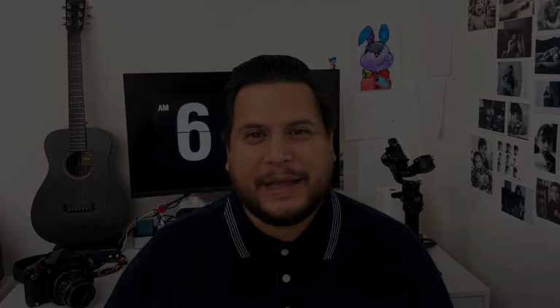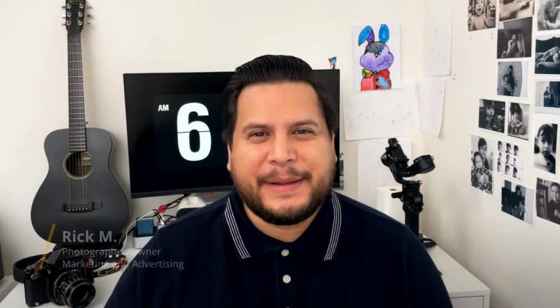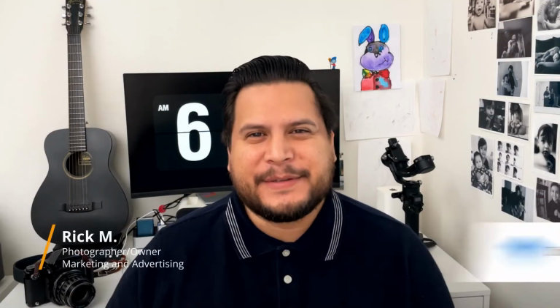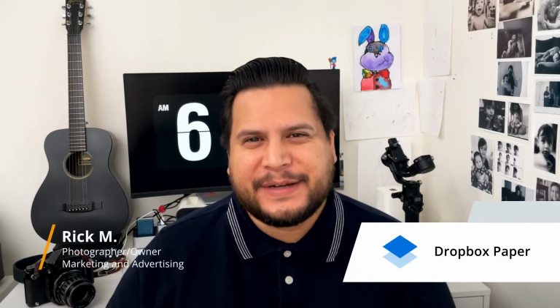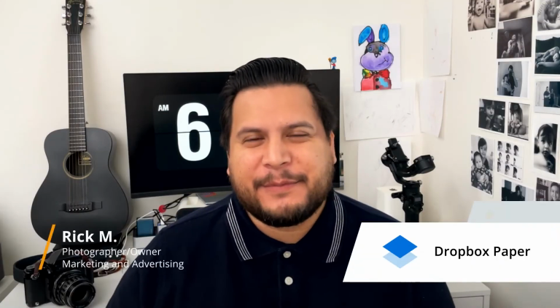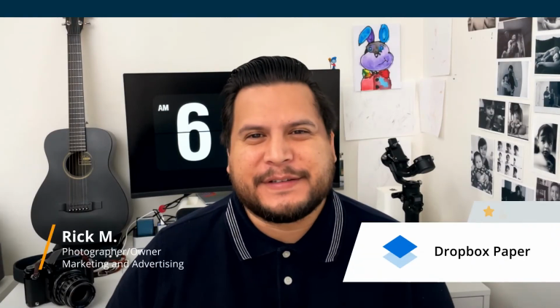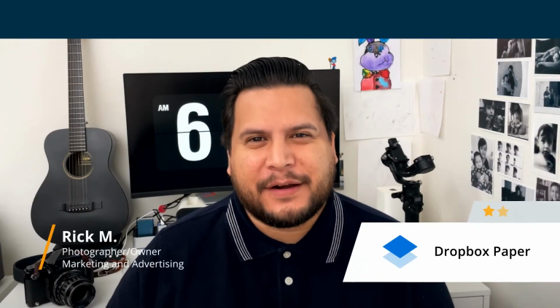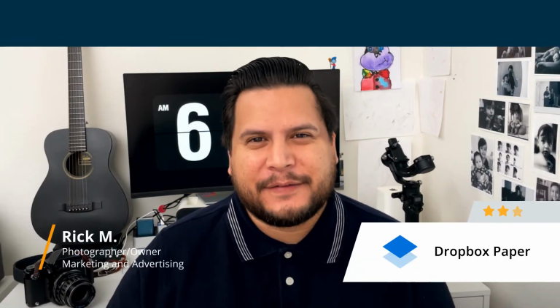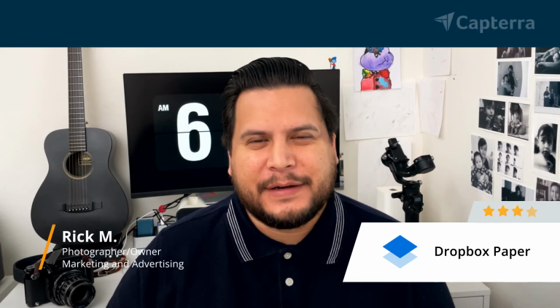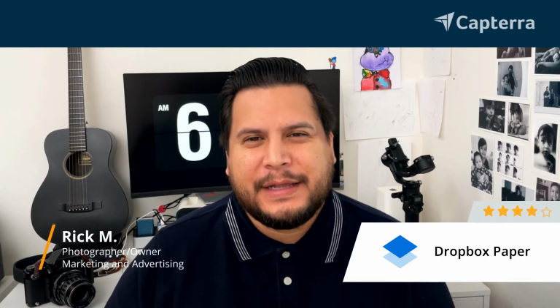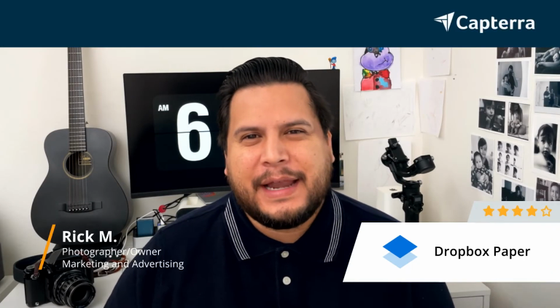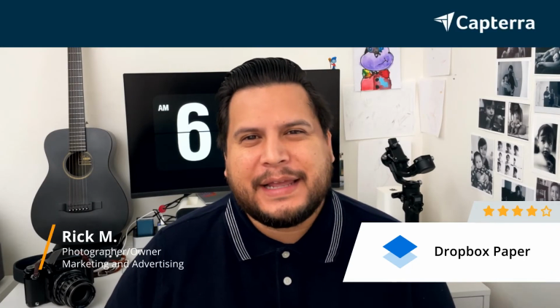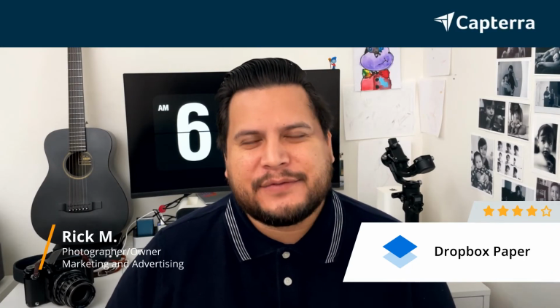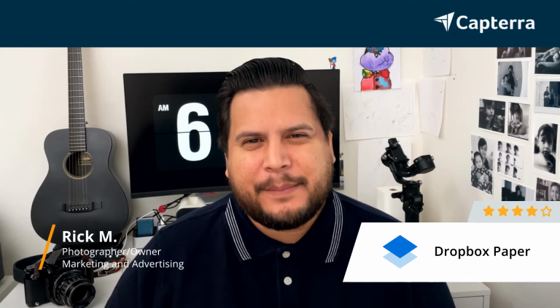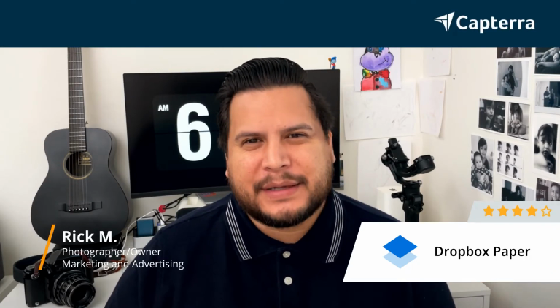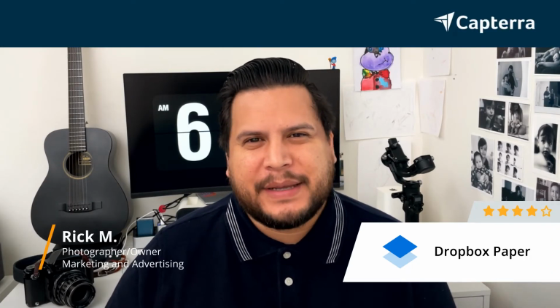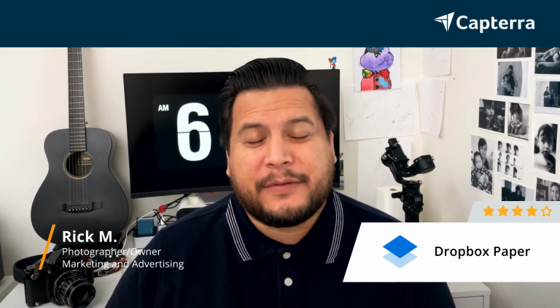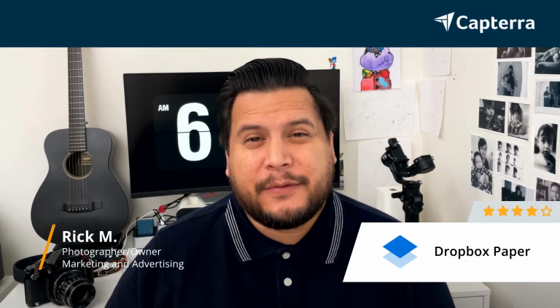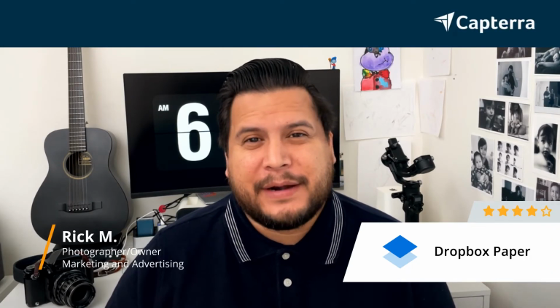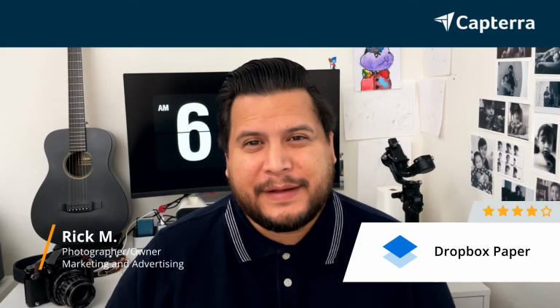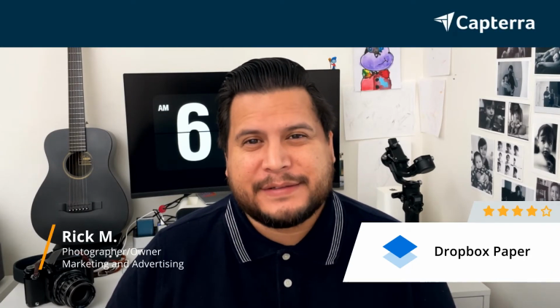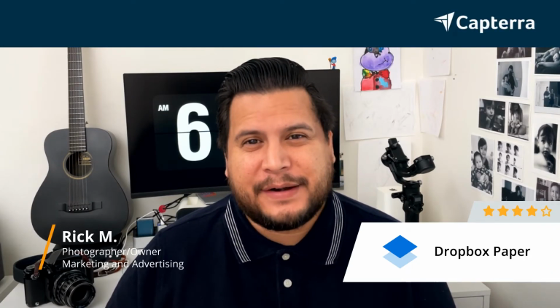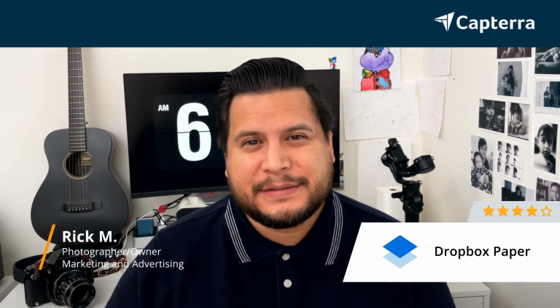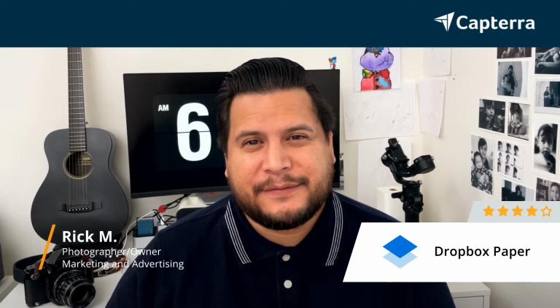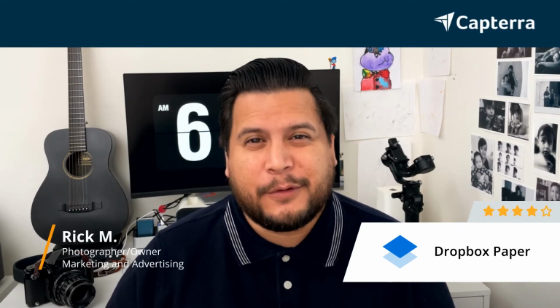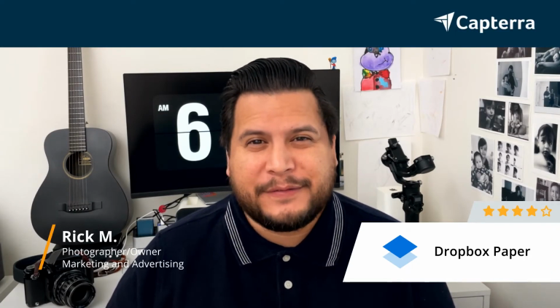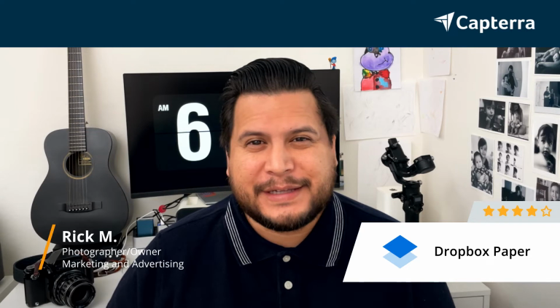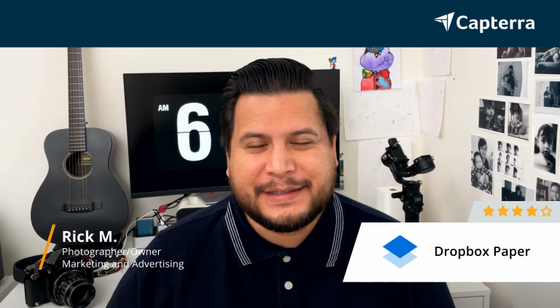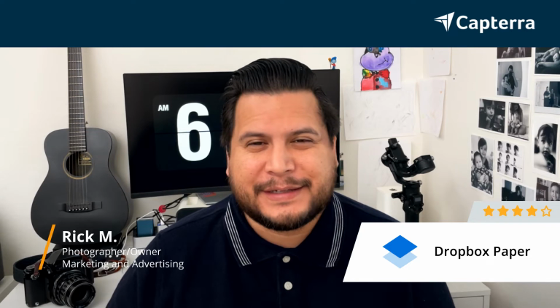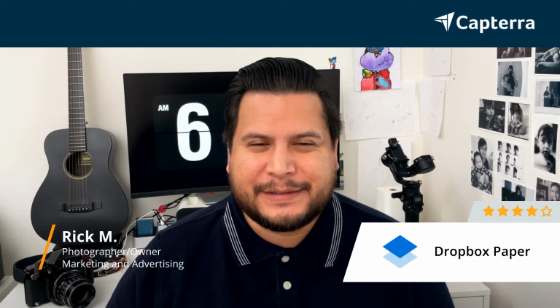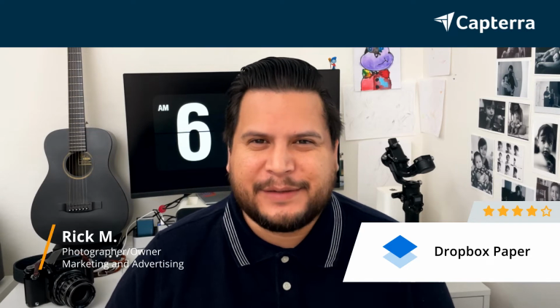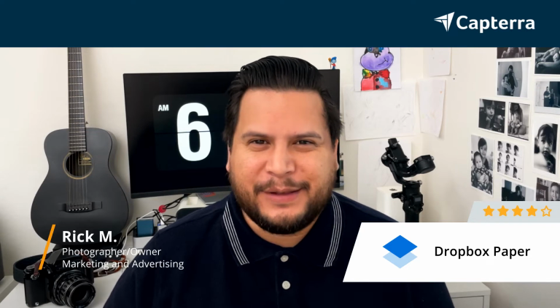Hi, my name is Rick. I'm a photographer, and I give Dropbox Paper 4 out of 5 stars. For more reviews like this, click the link below.